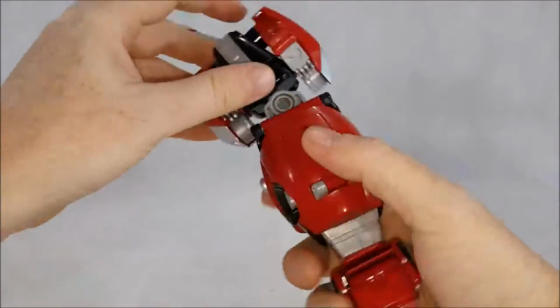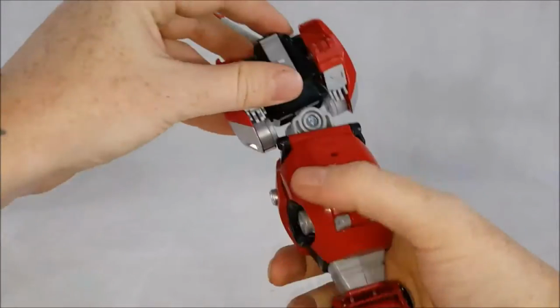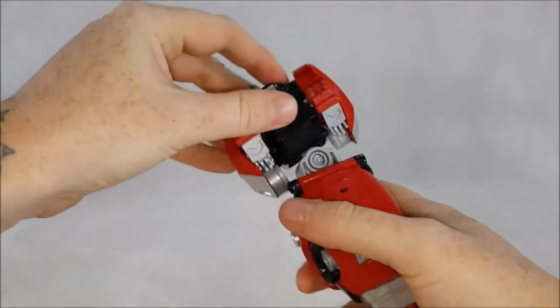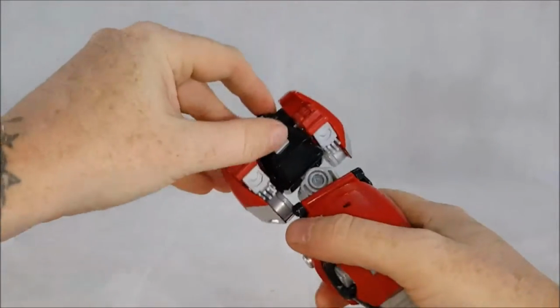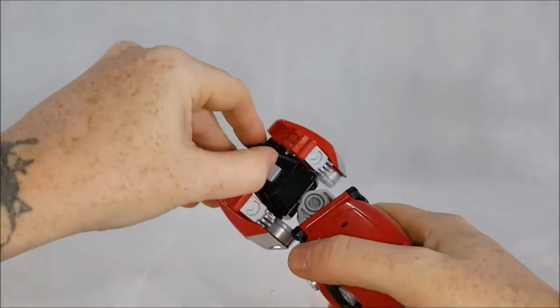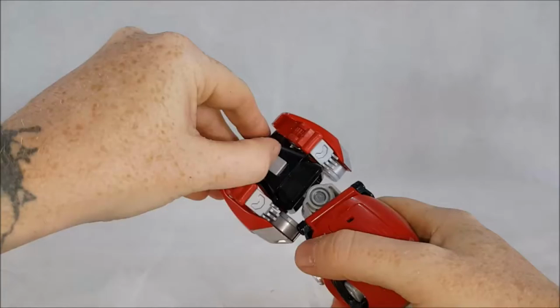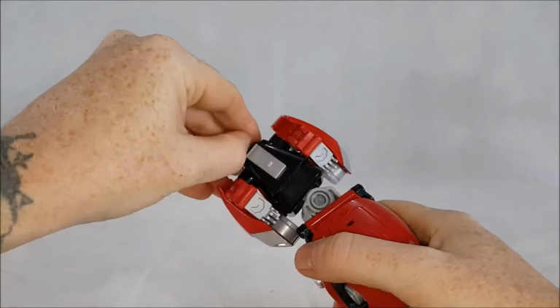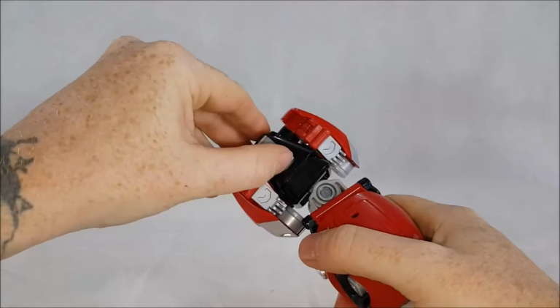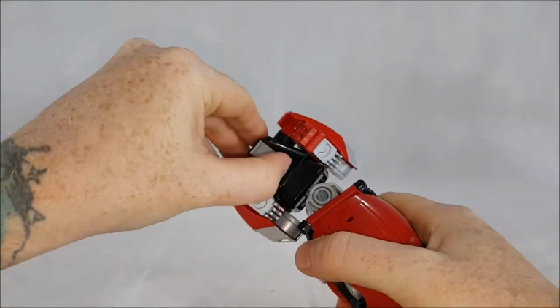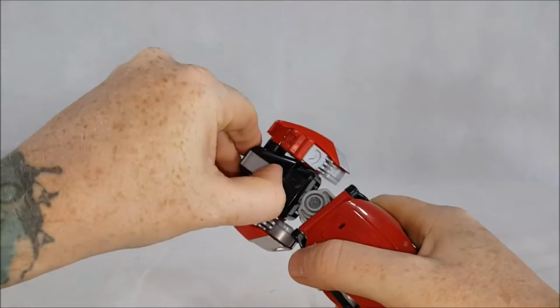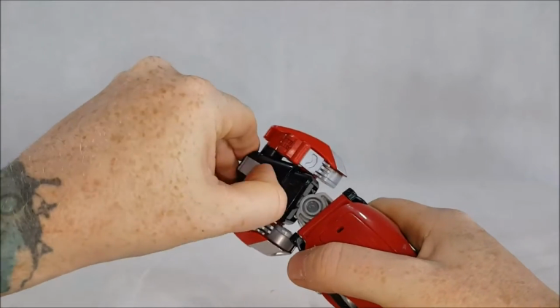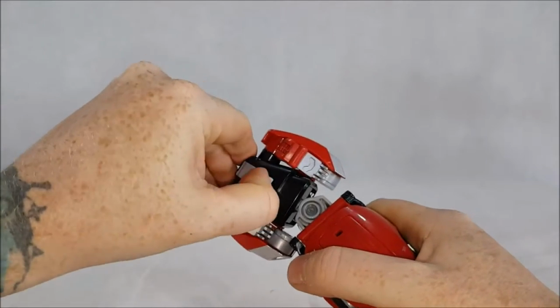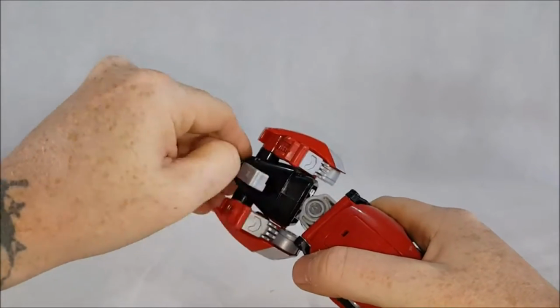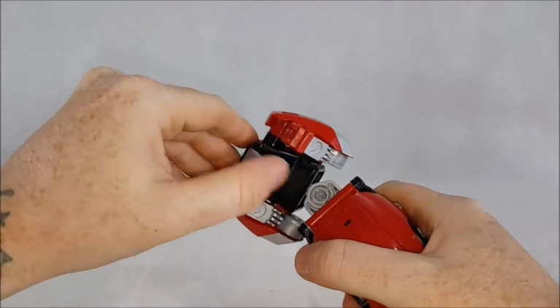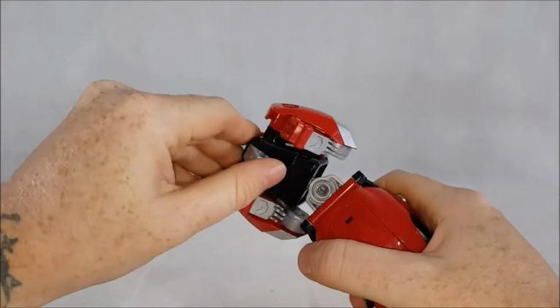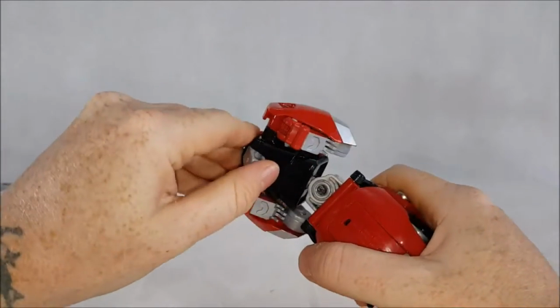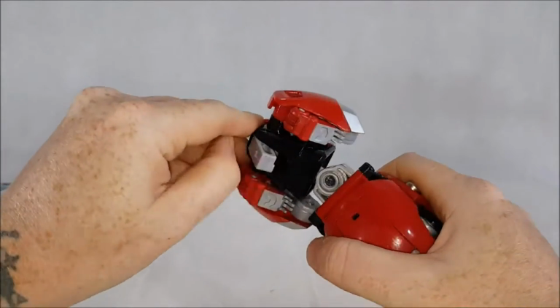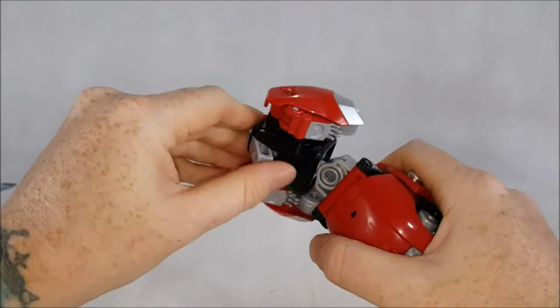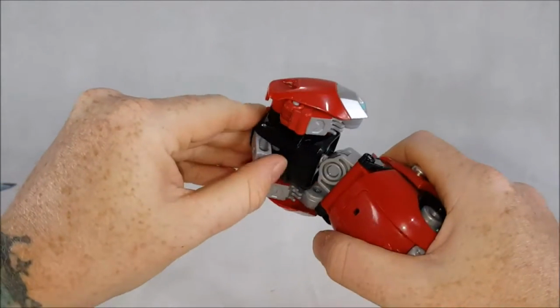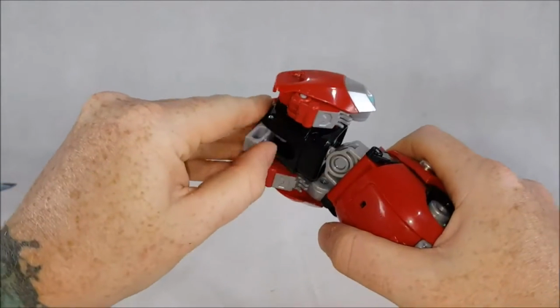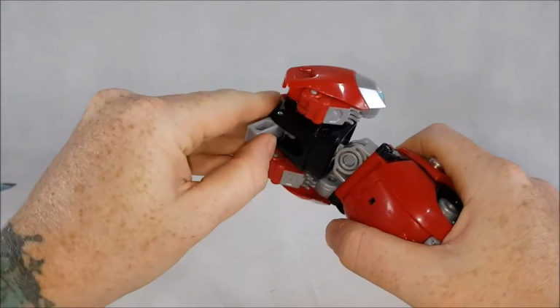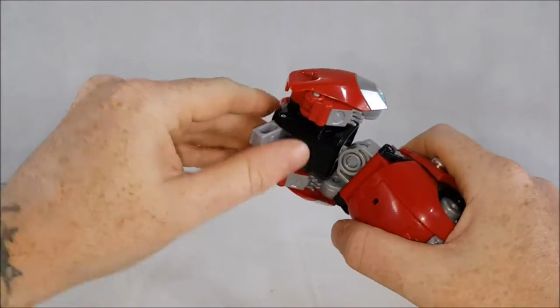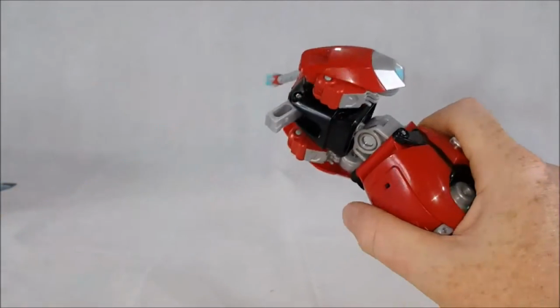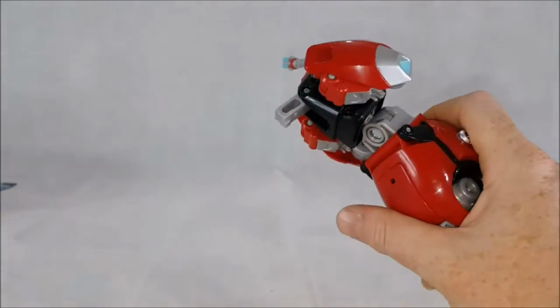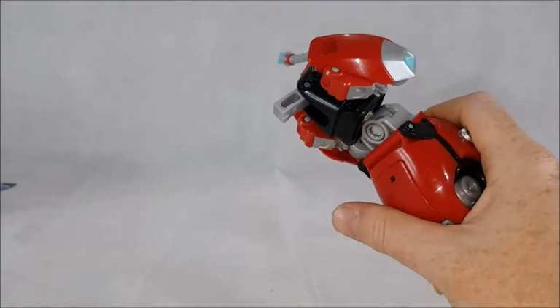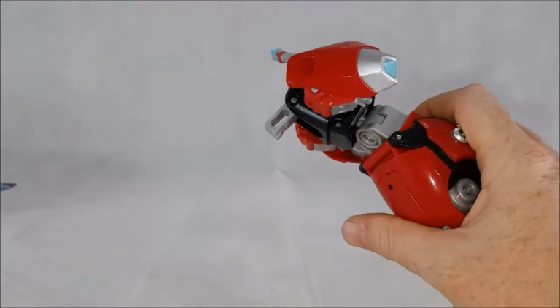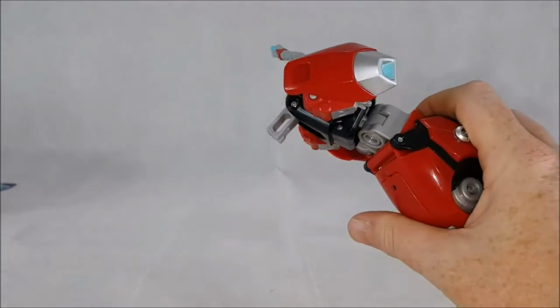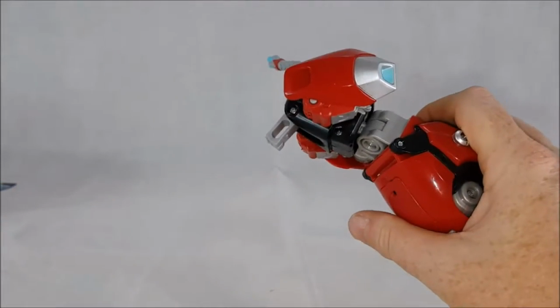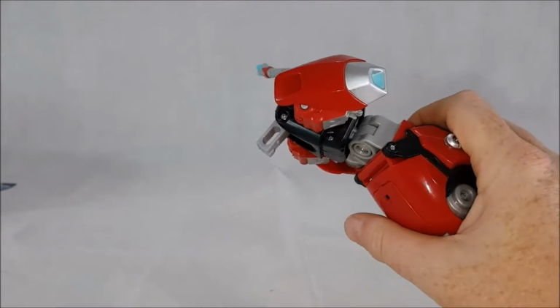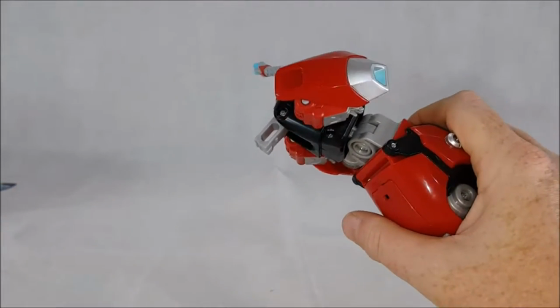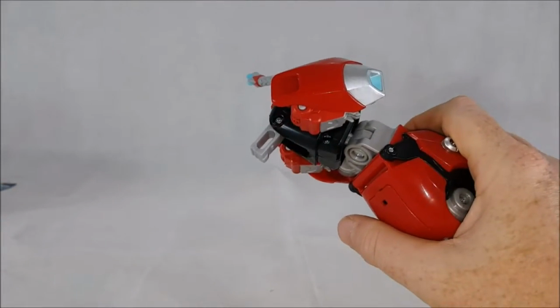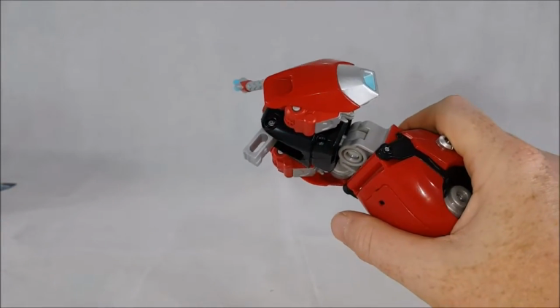And then you want to pull out this little peg here.